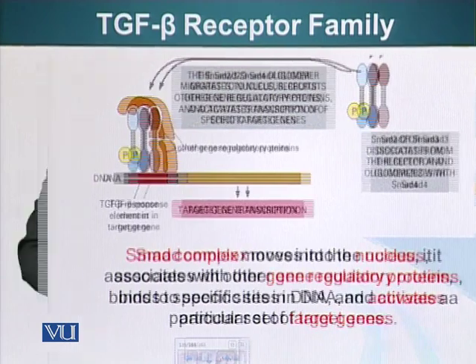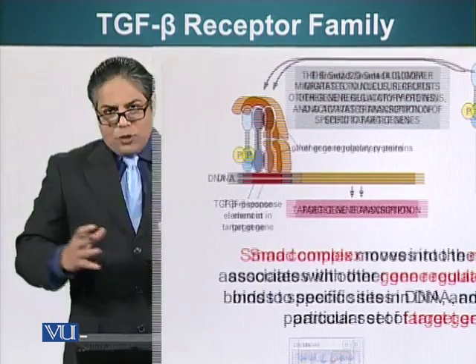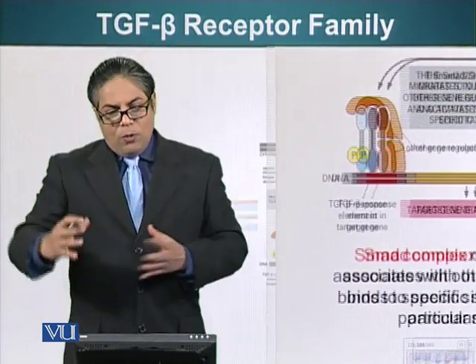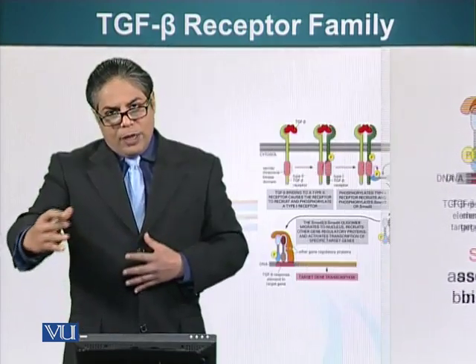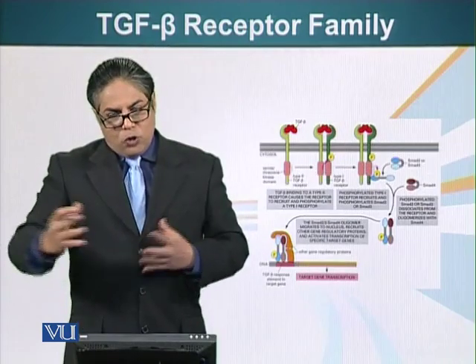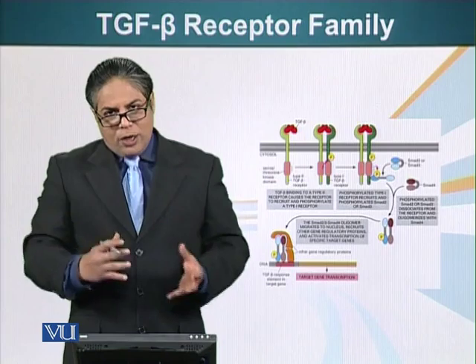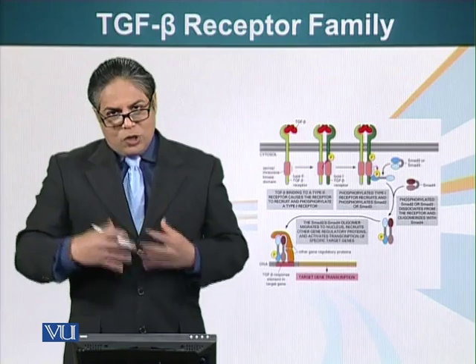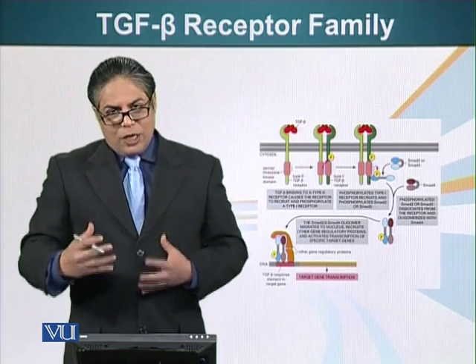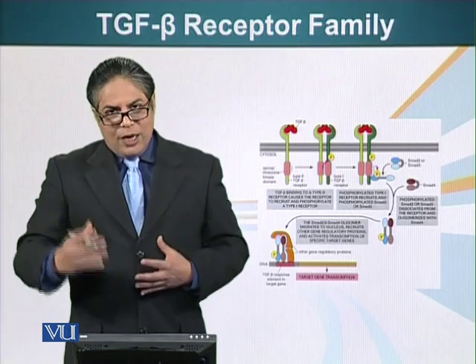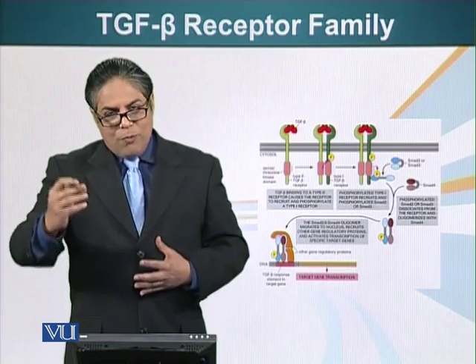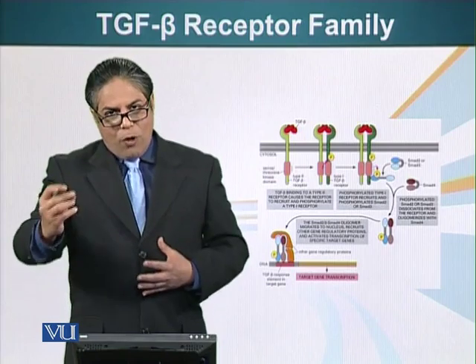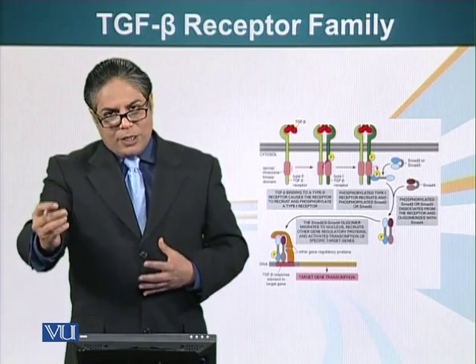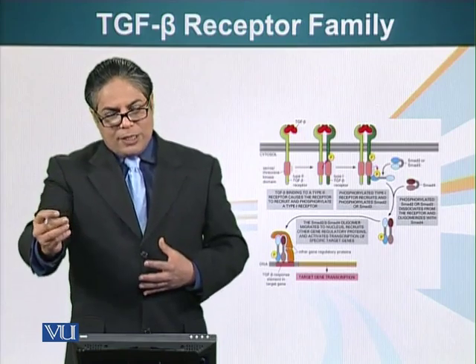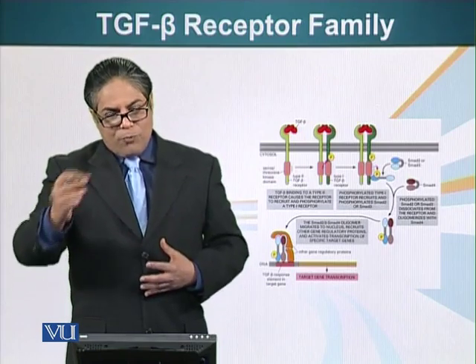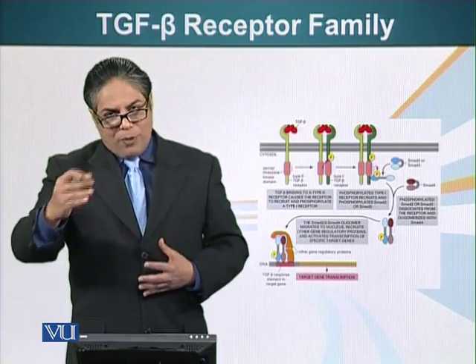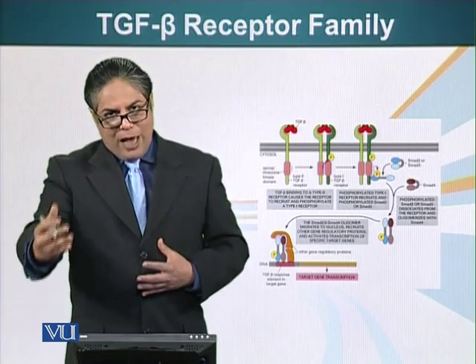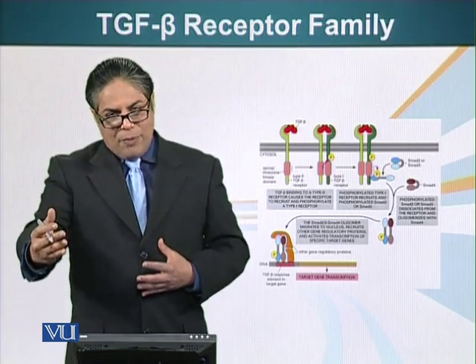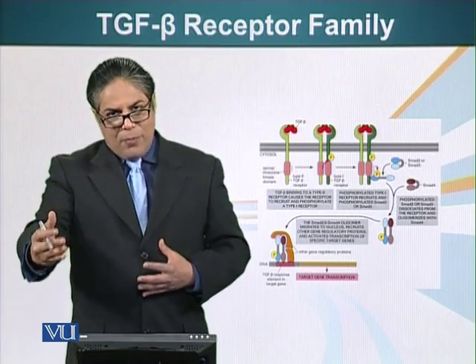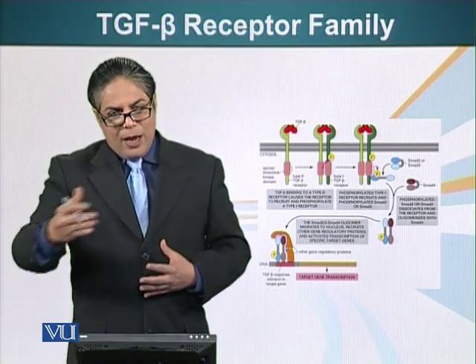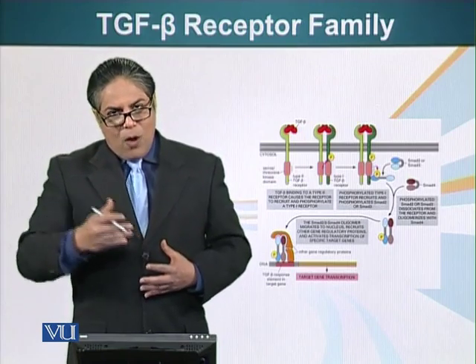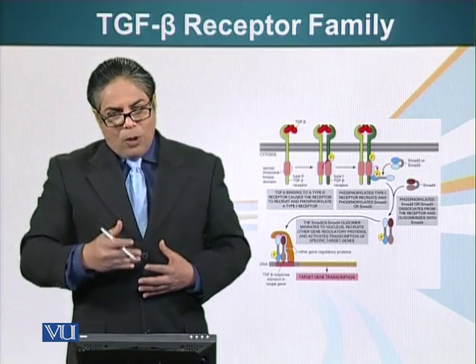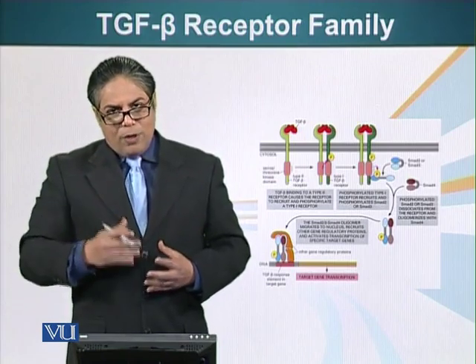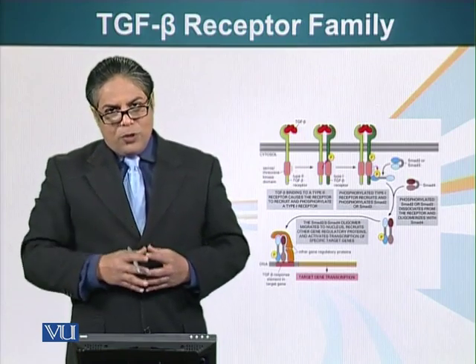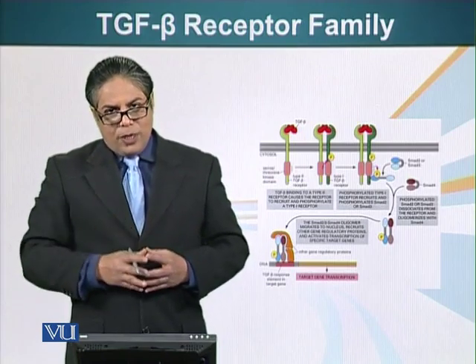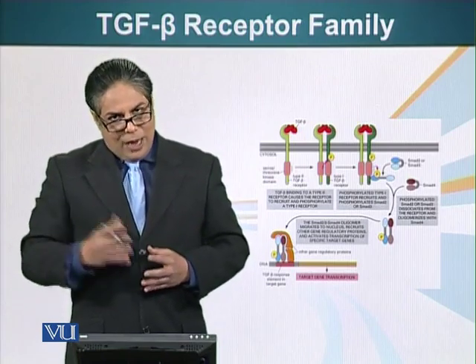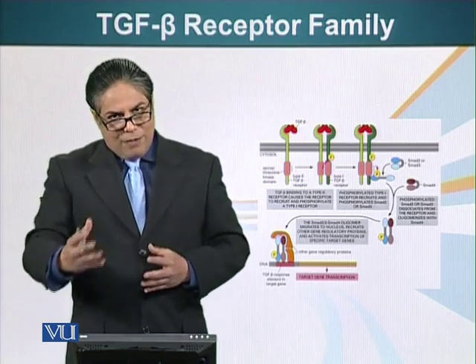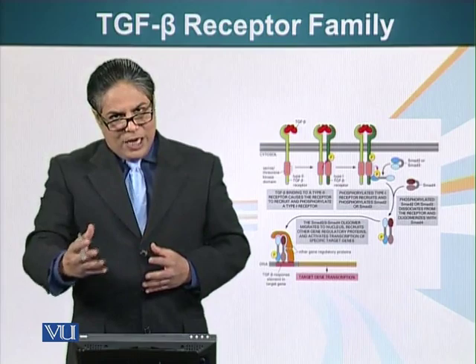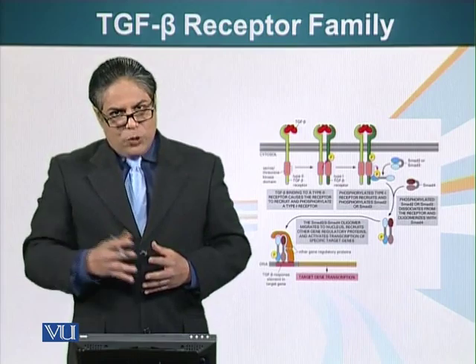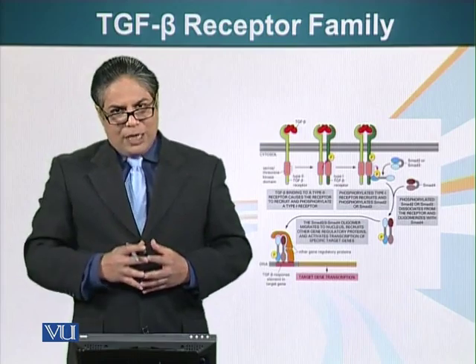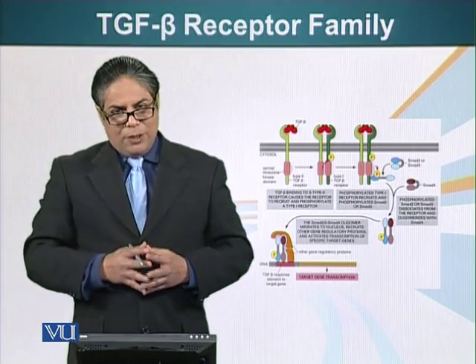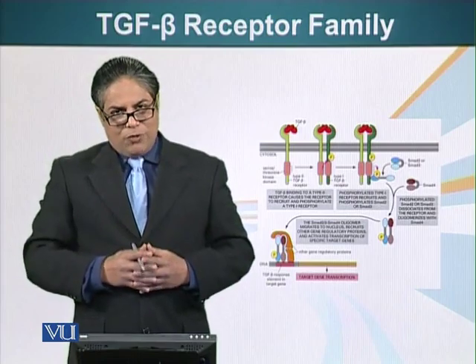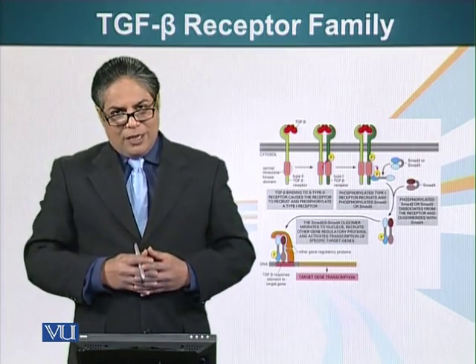There are shortcuts to signaling from the plasma membrane all the way to the nucleus, and we have now seen two examples of that.